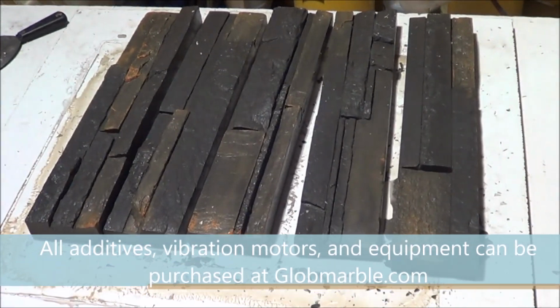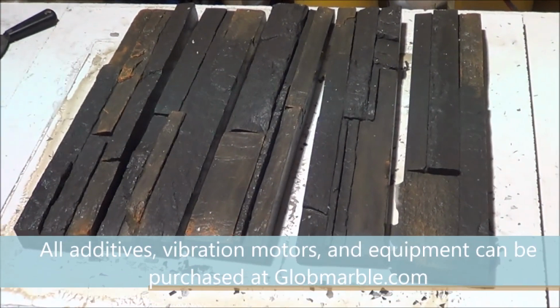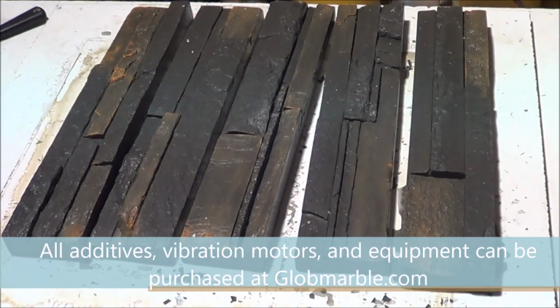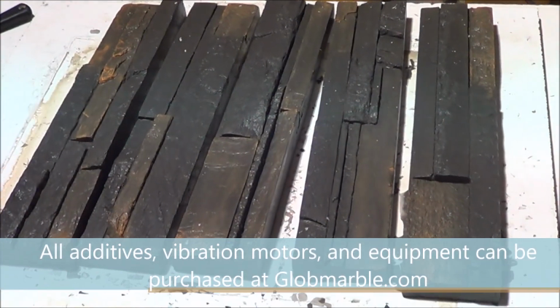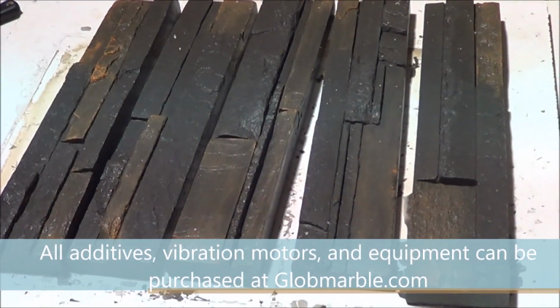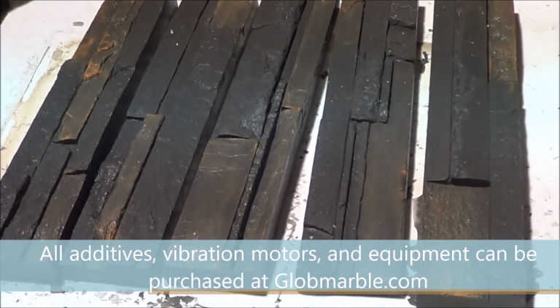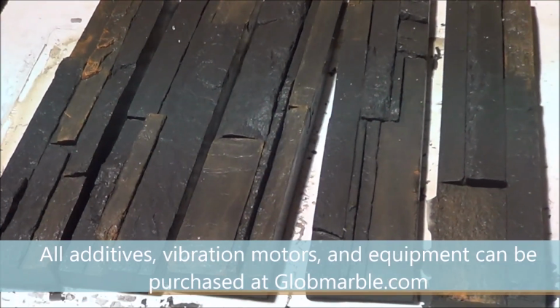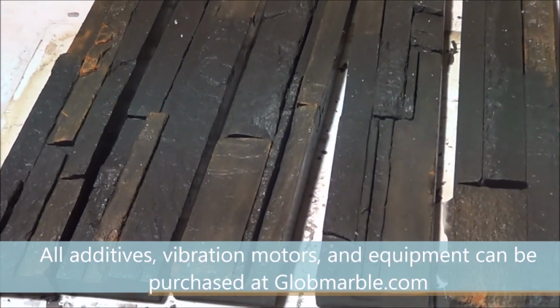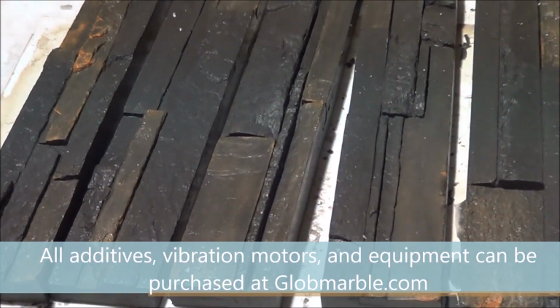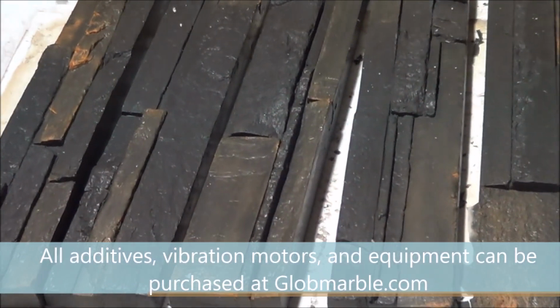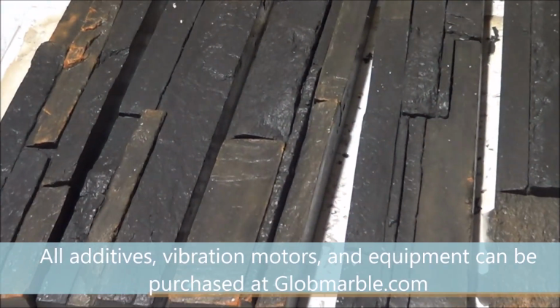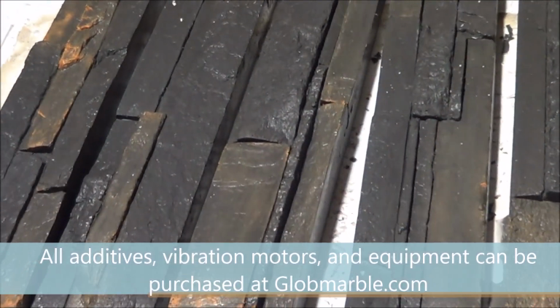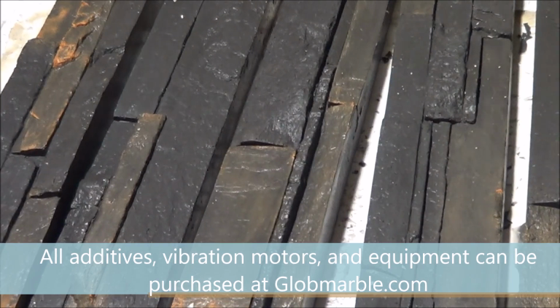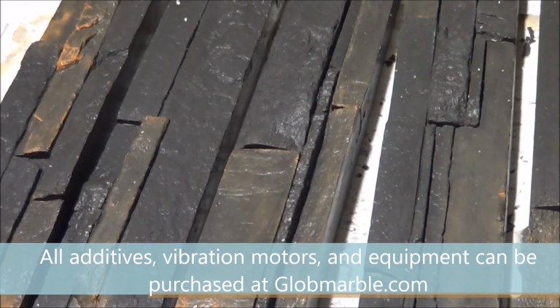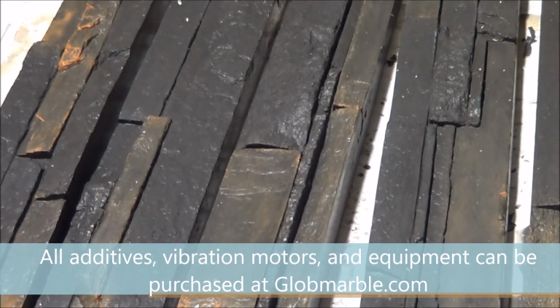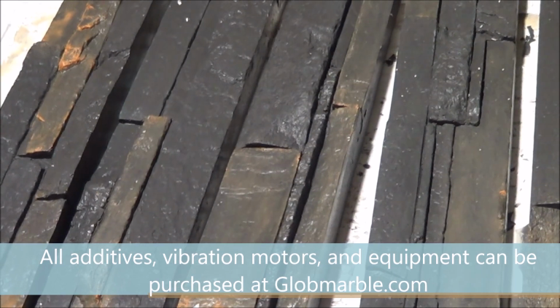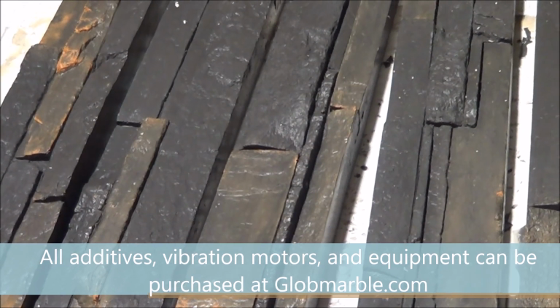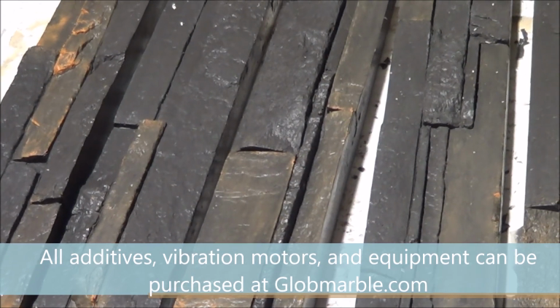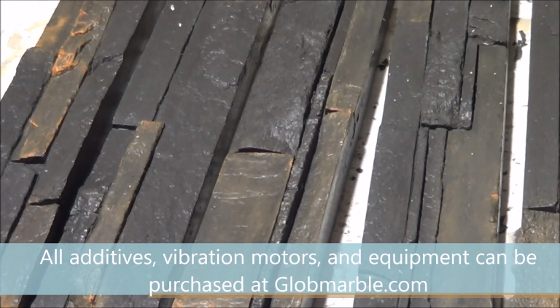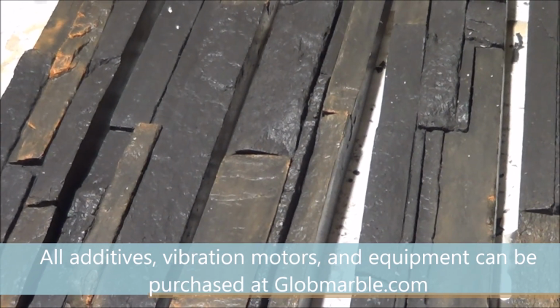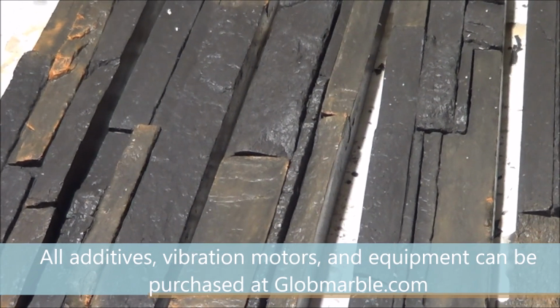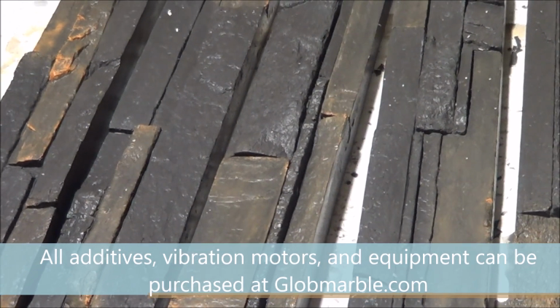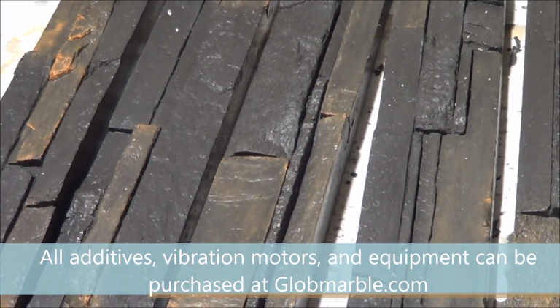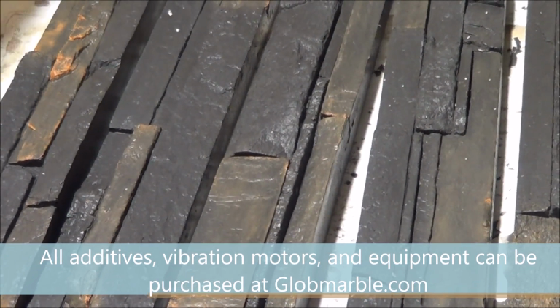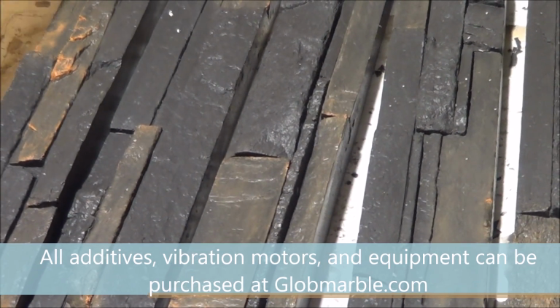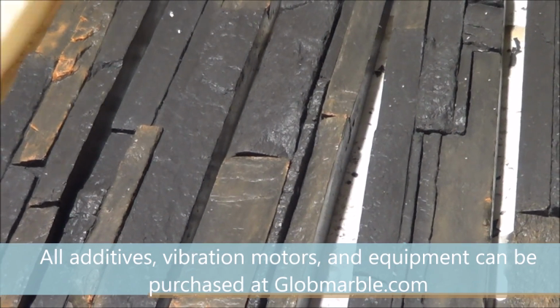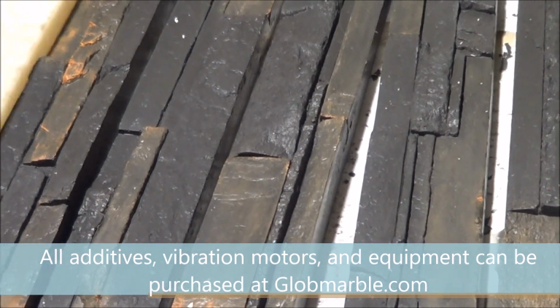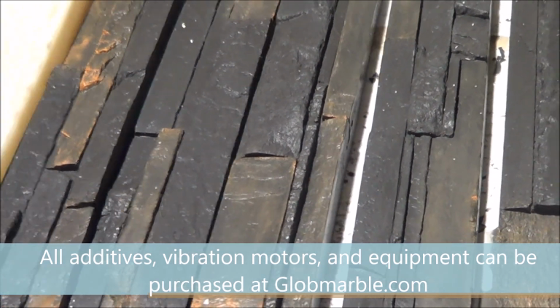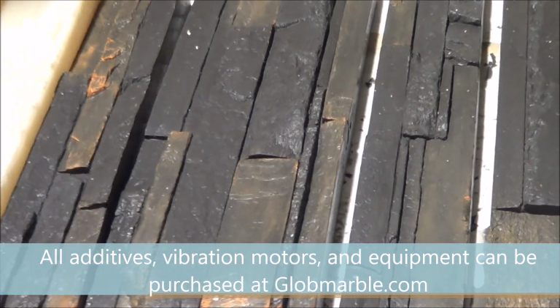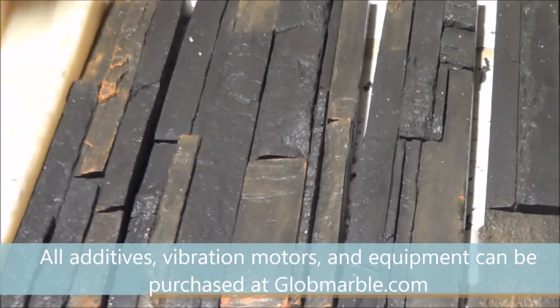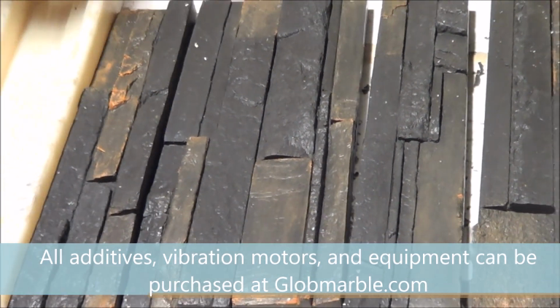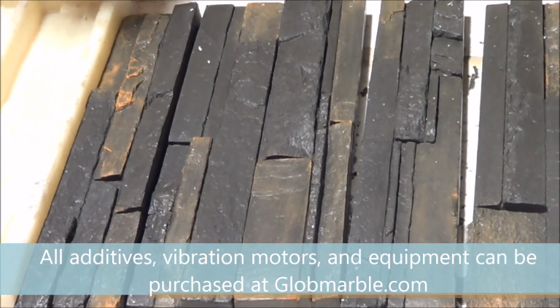All additives, vibration motors, and equipment can be purchased on Globemarble.com.